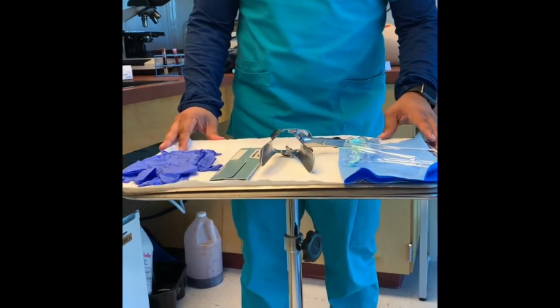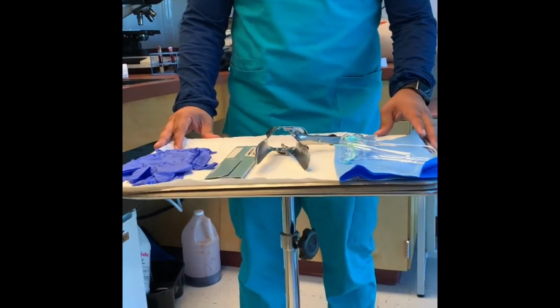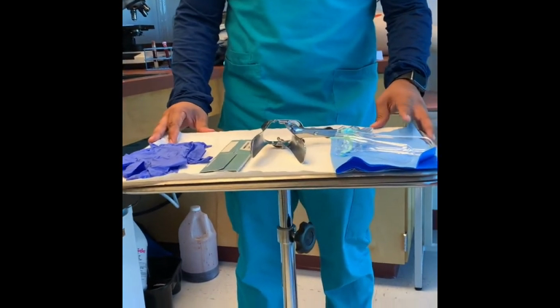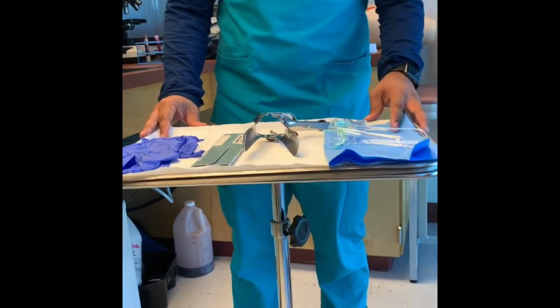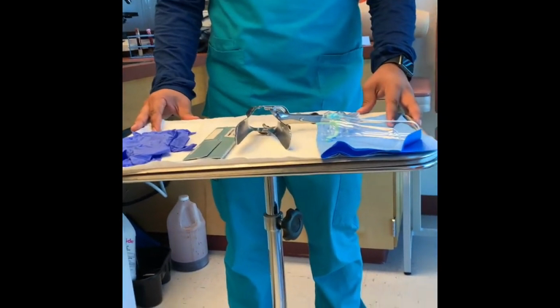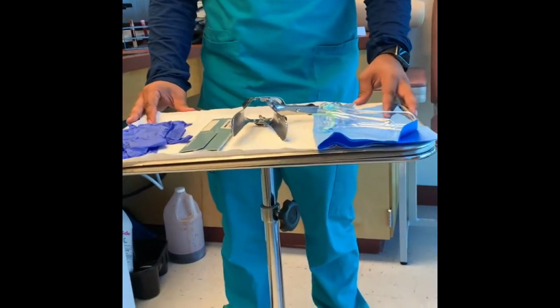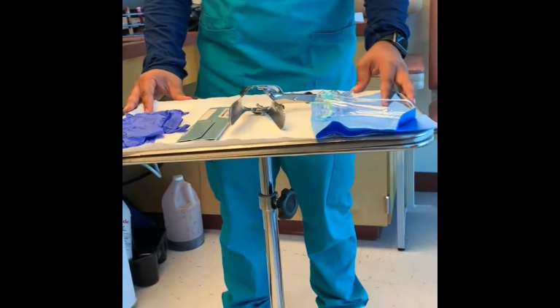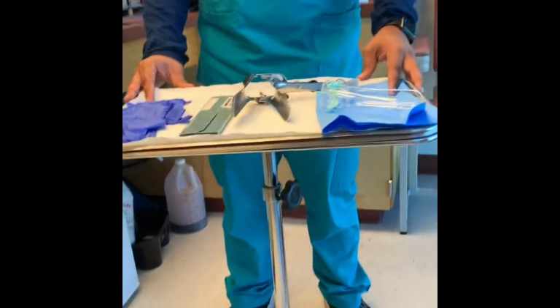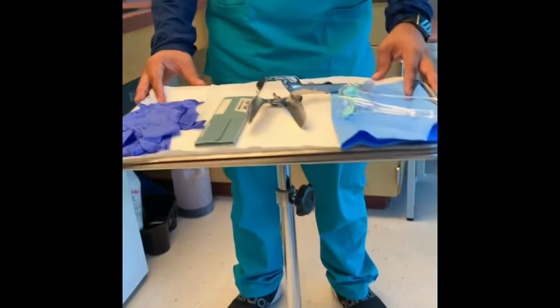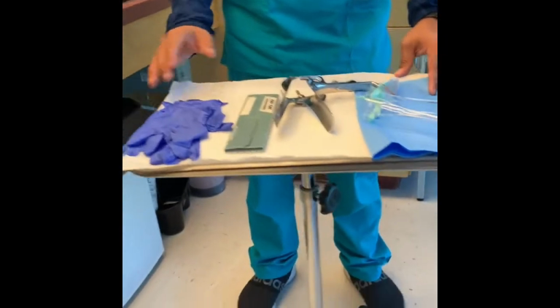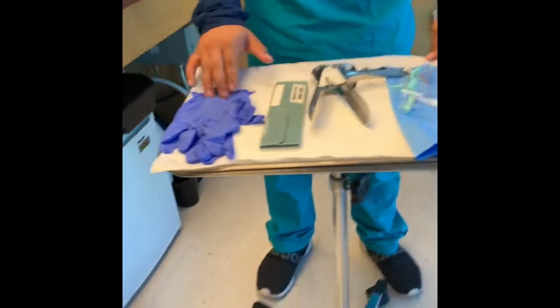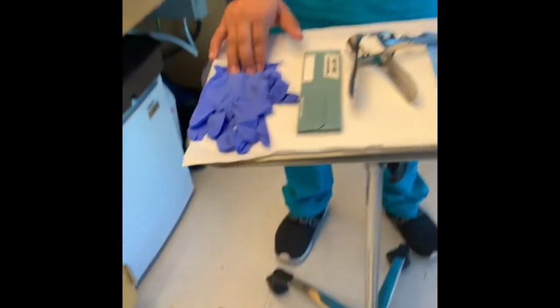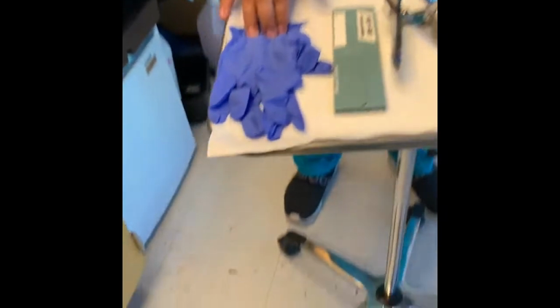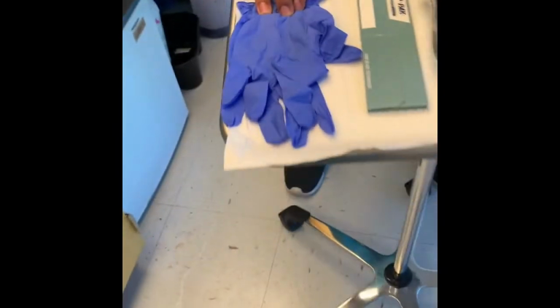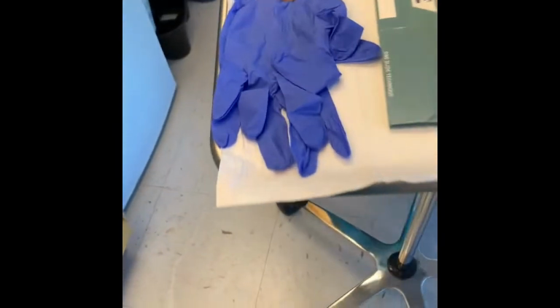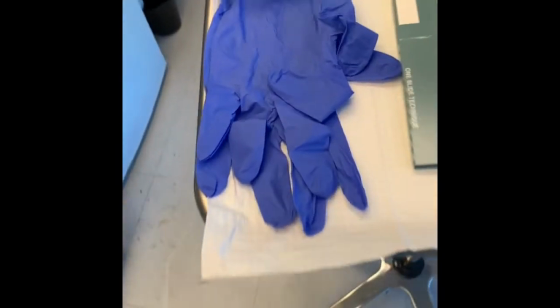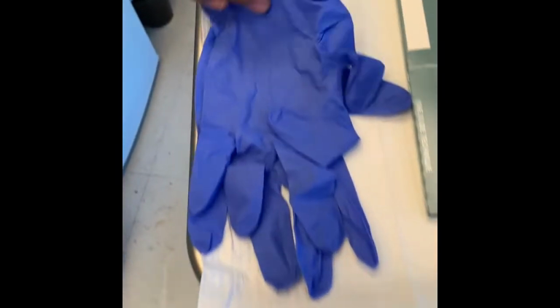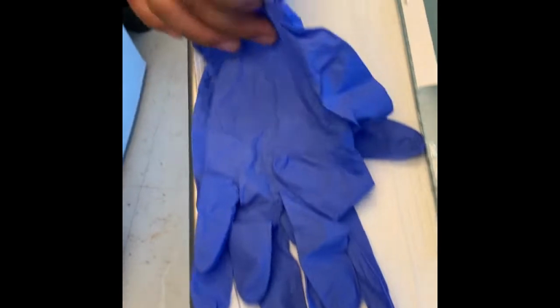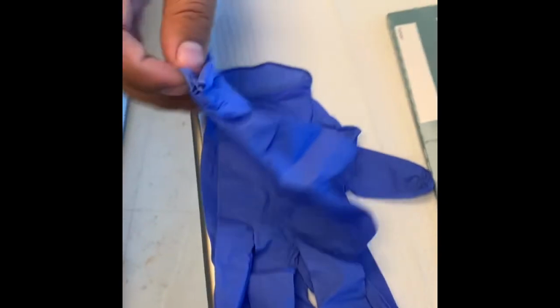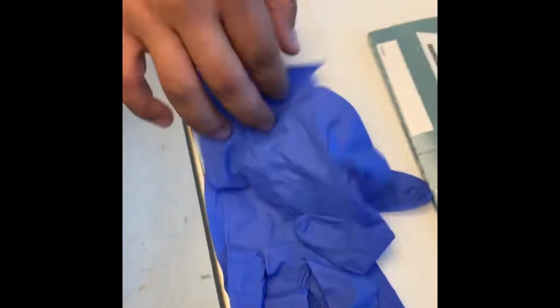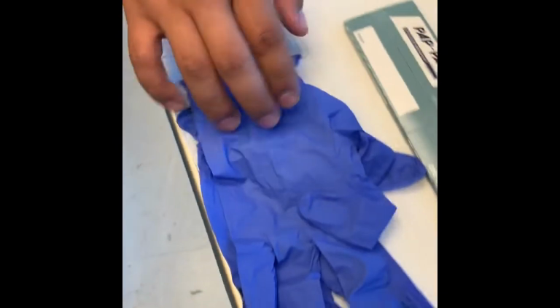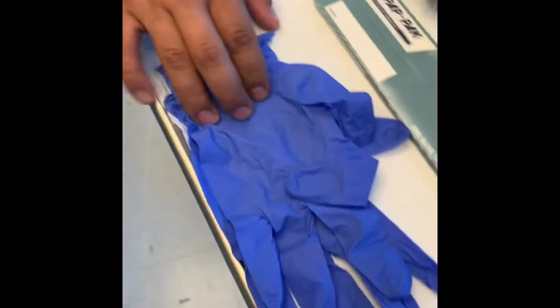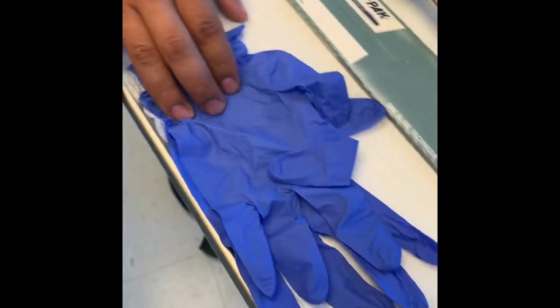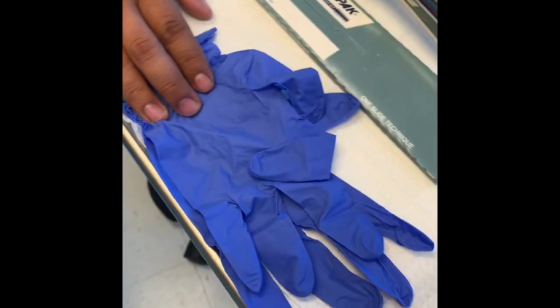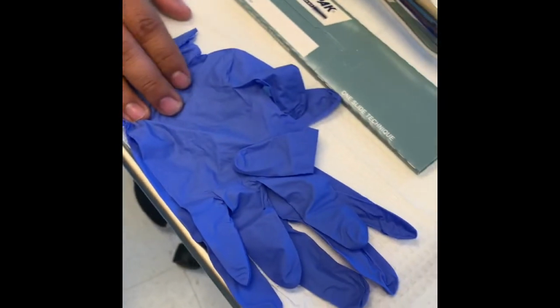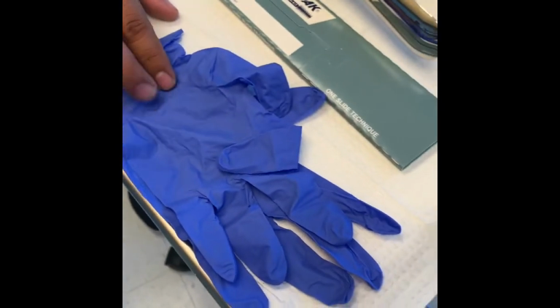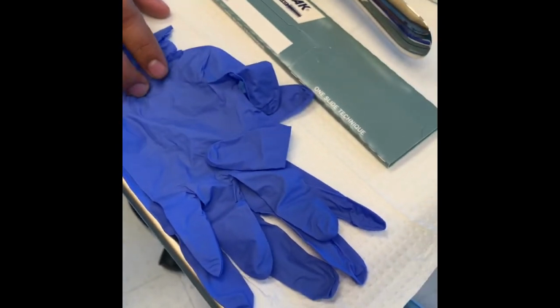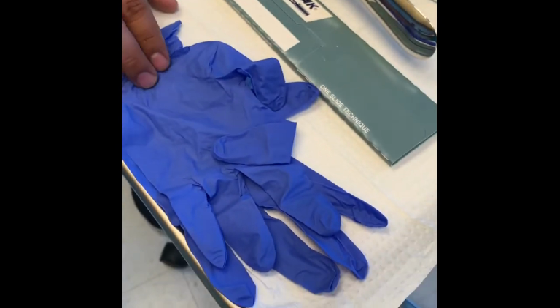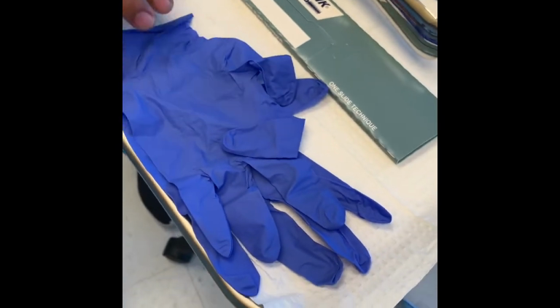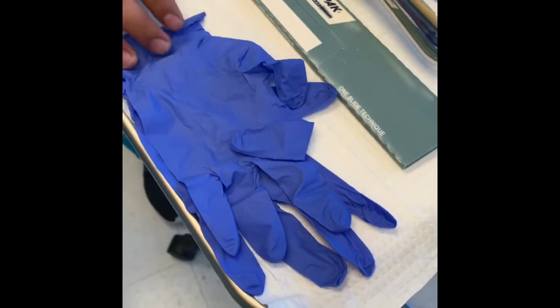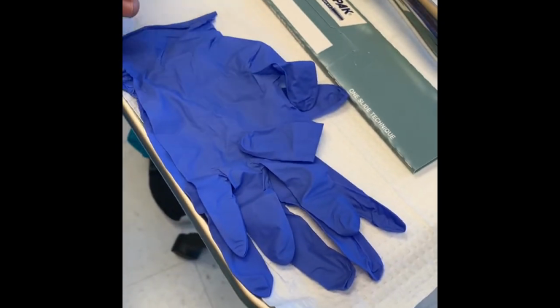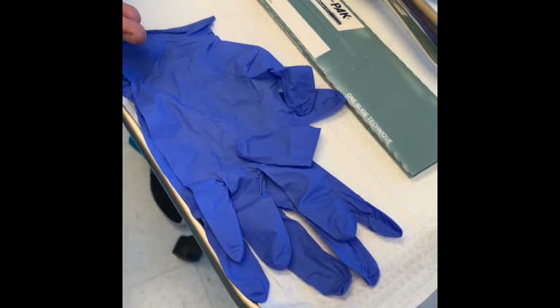The first thing you do need is the pro gloves, which is right here. It doesn't matter the size, it doesn't matter the color.